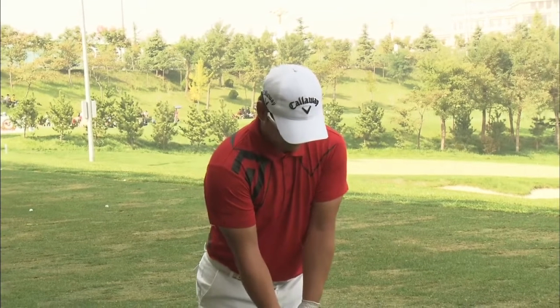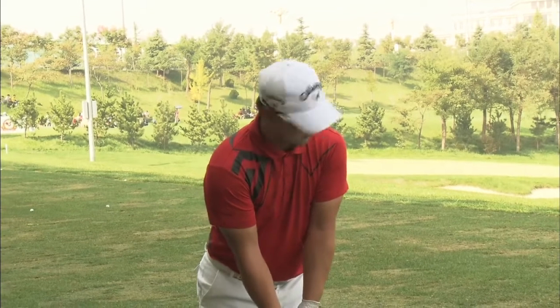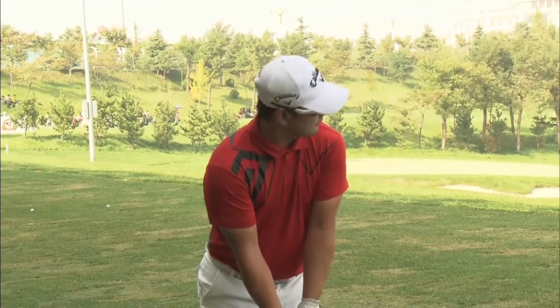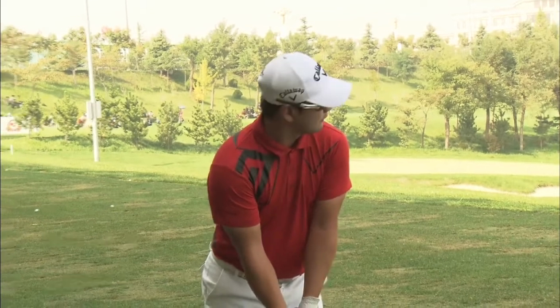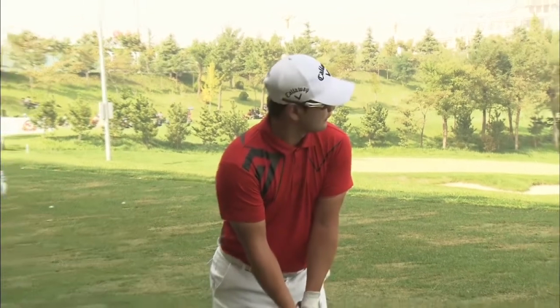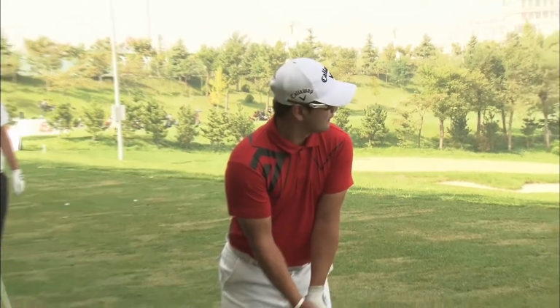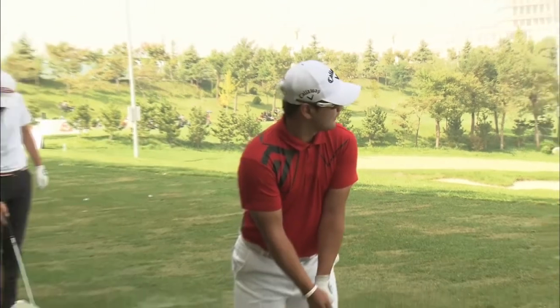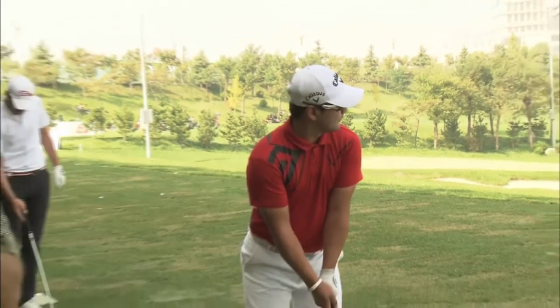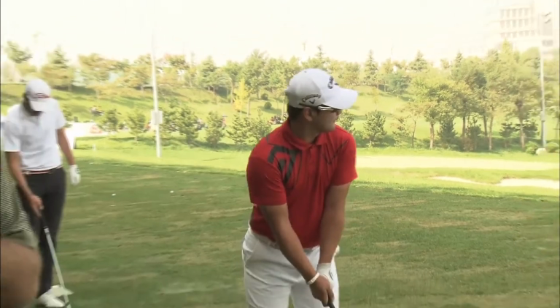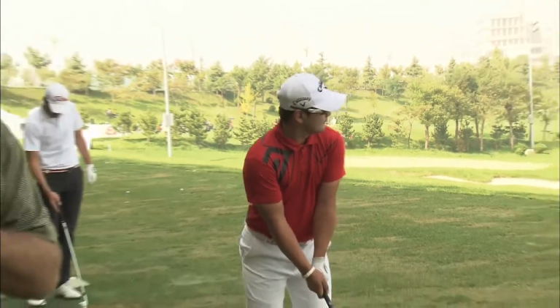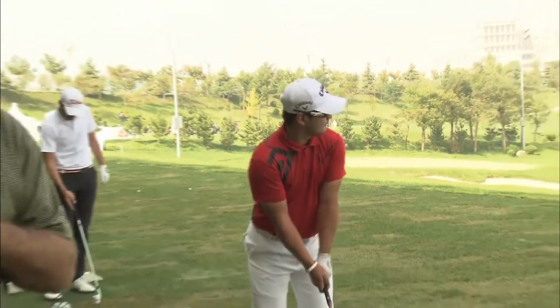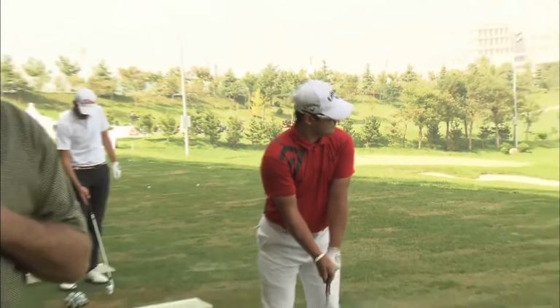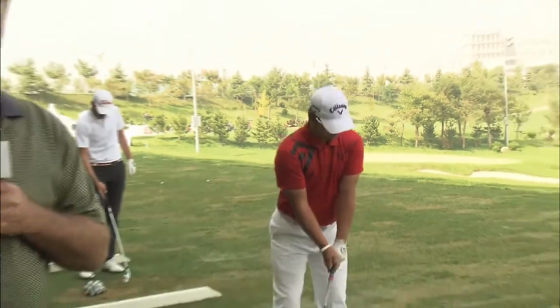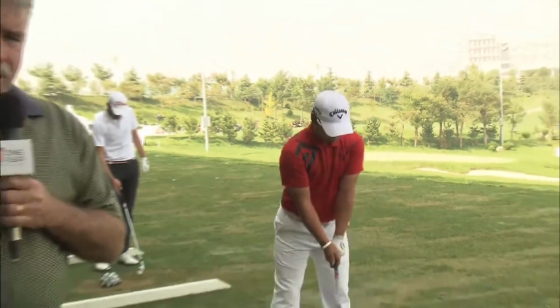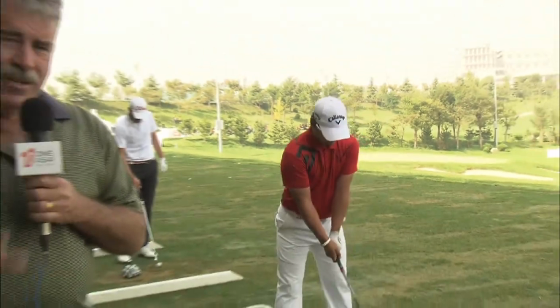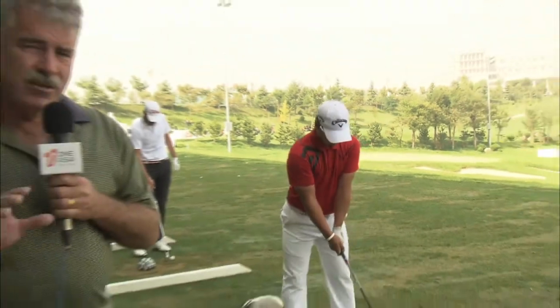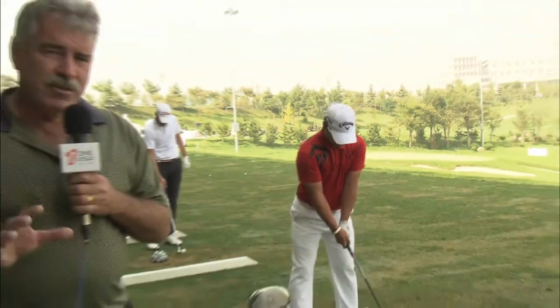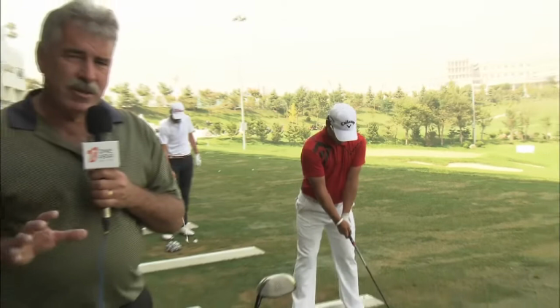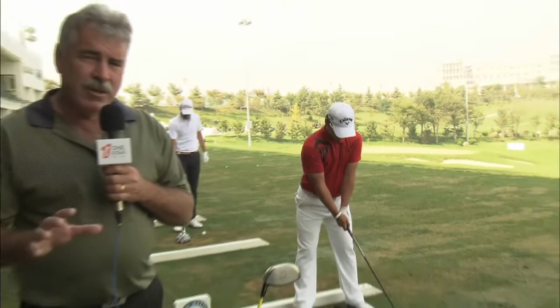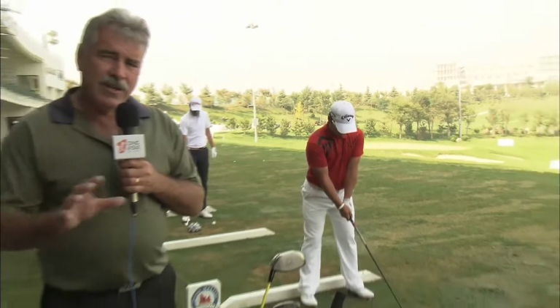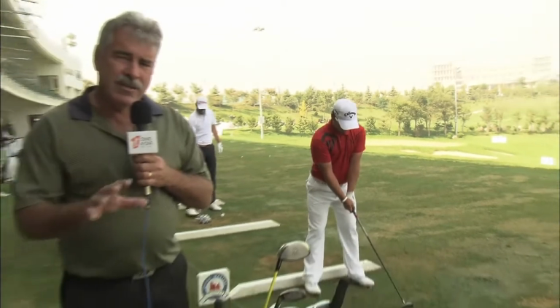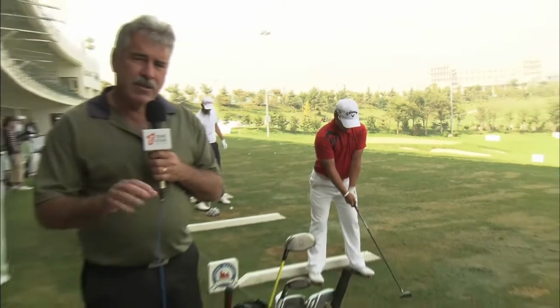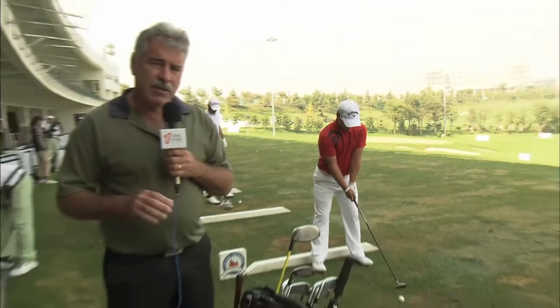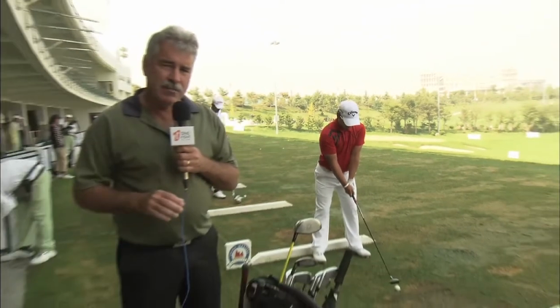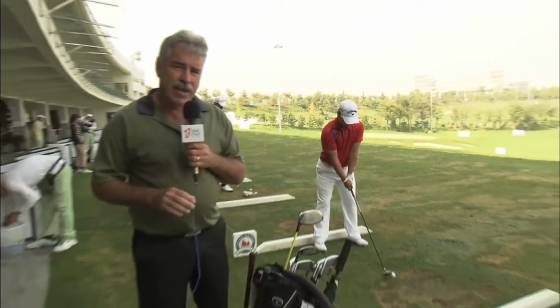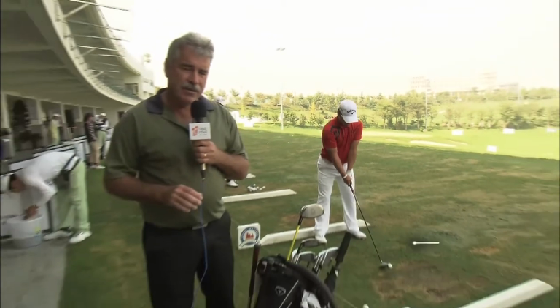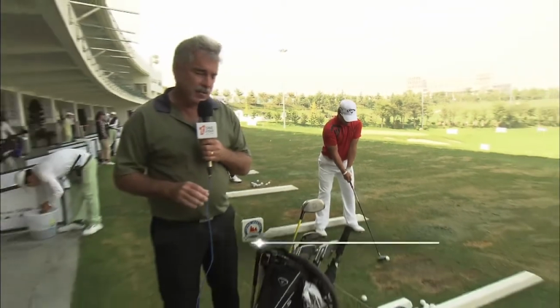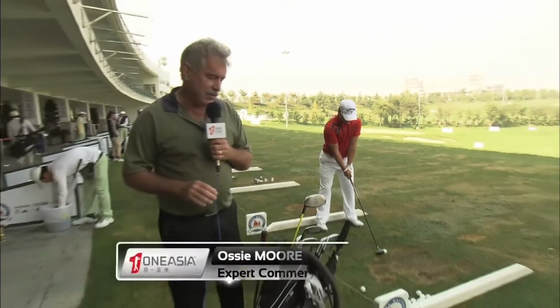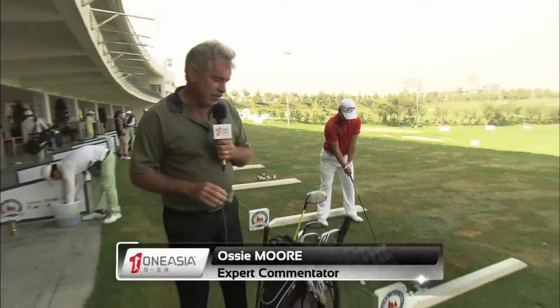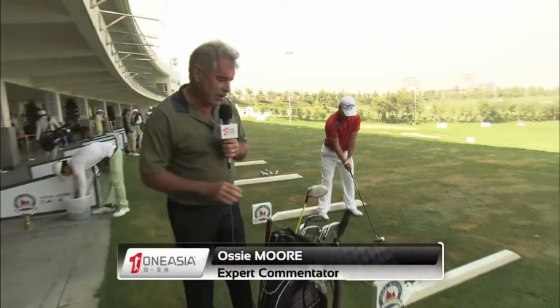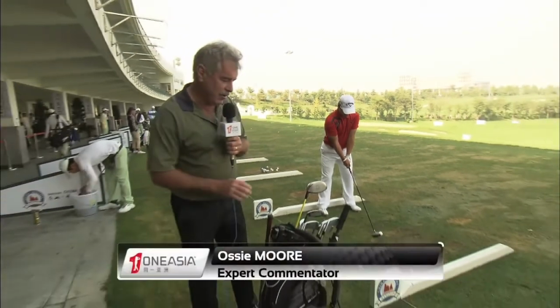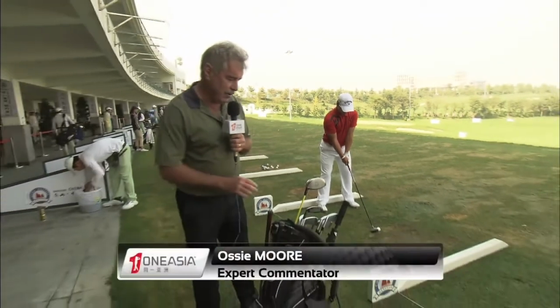We're down on the range with Lee Joon Suk. Nice looking player. Let's take a look in these bags and see what he's got for golf clubs.